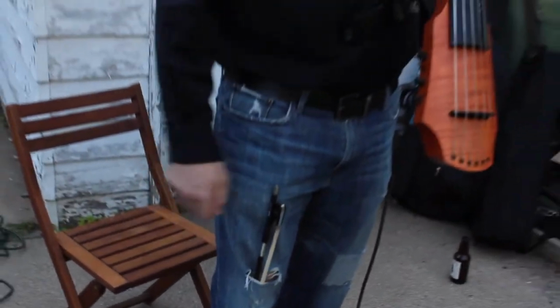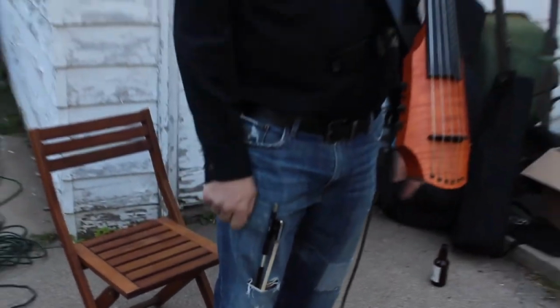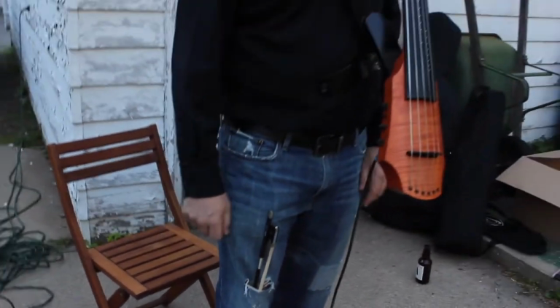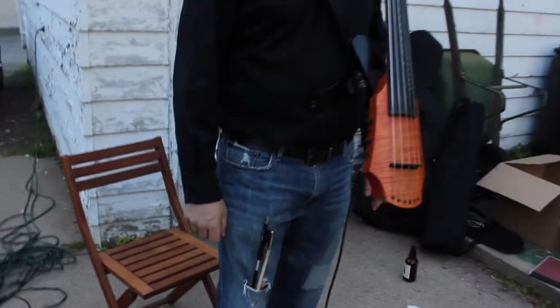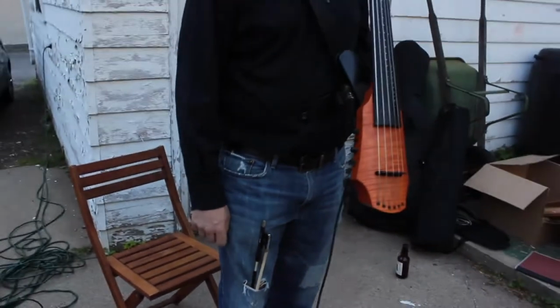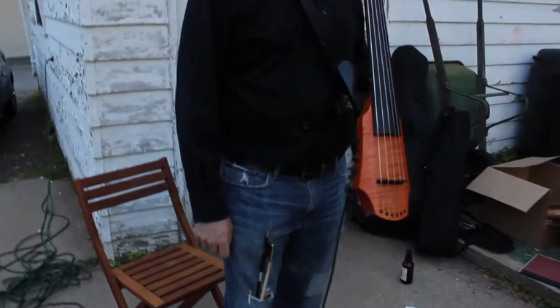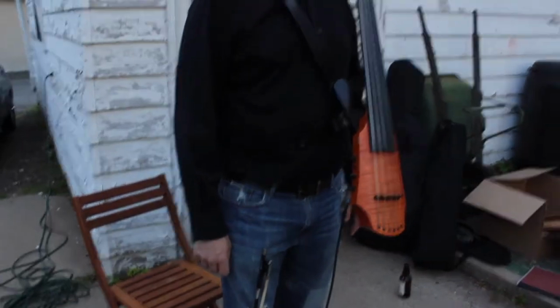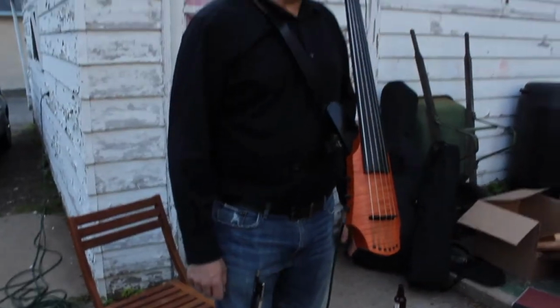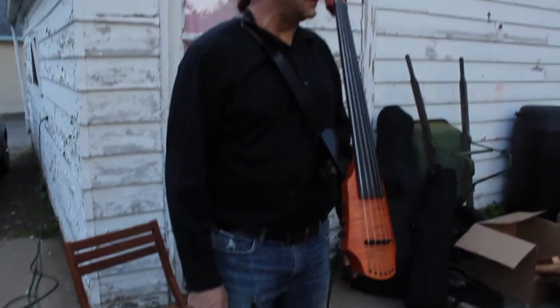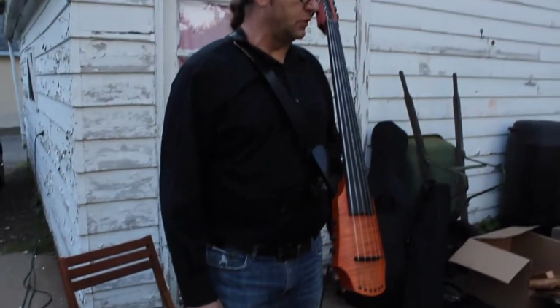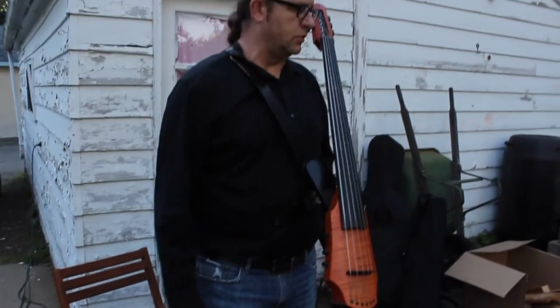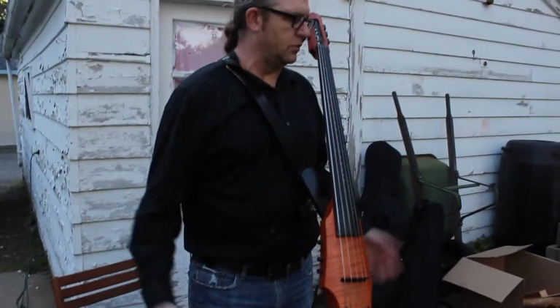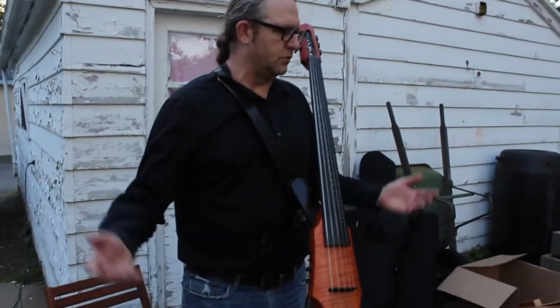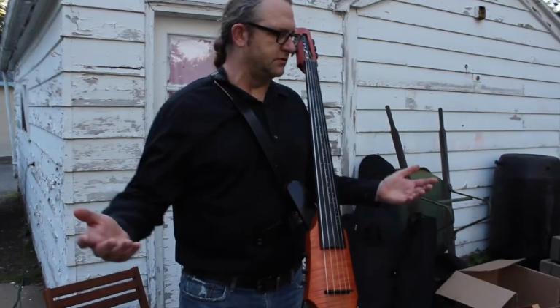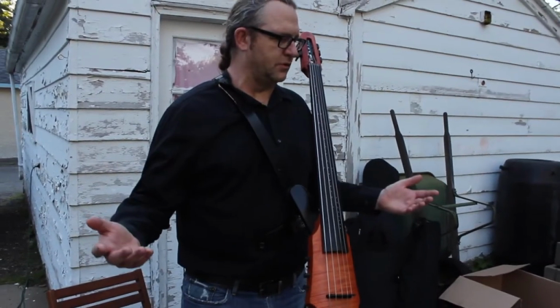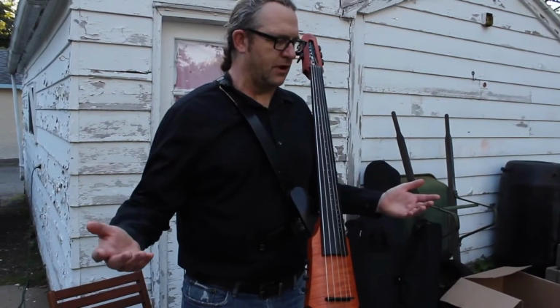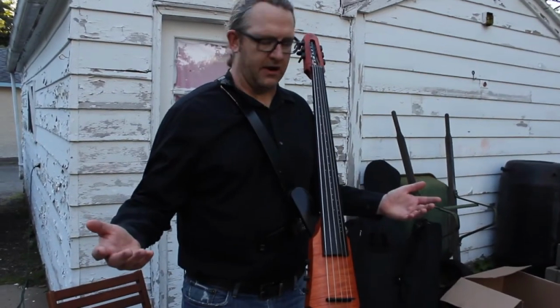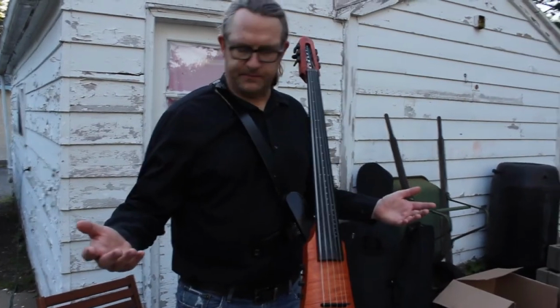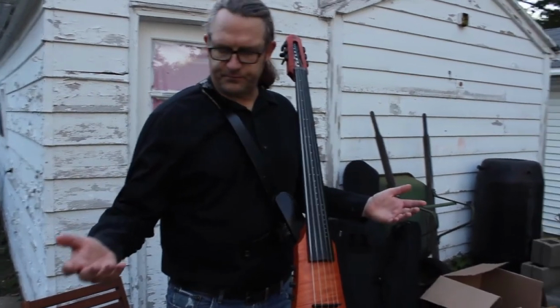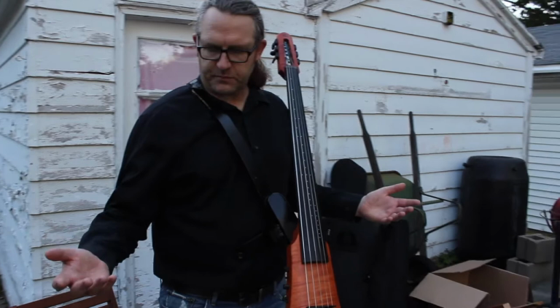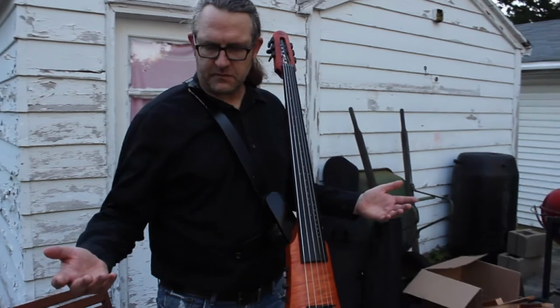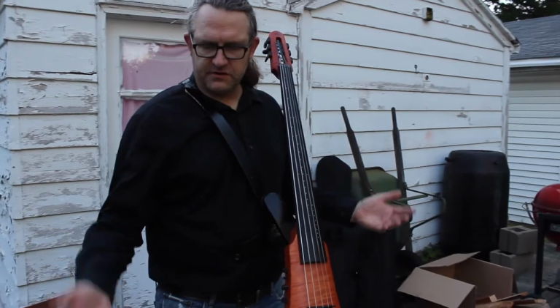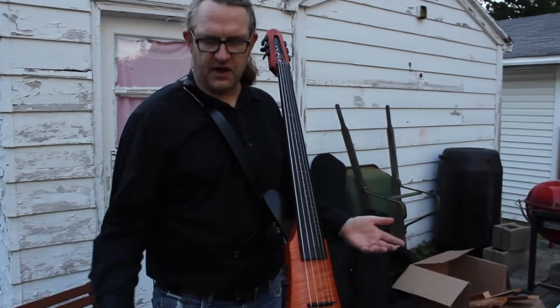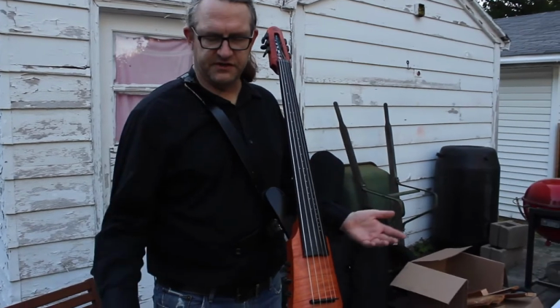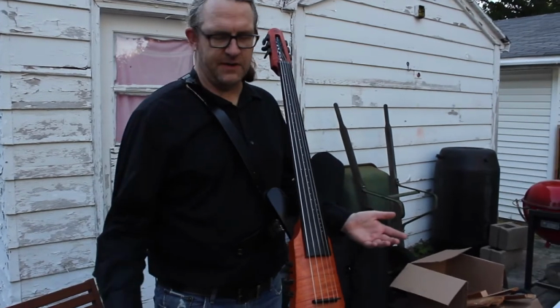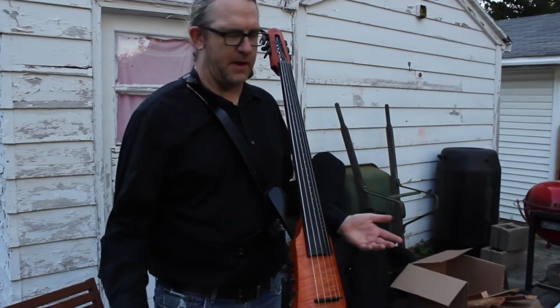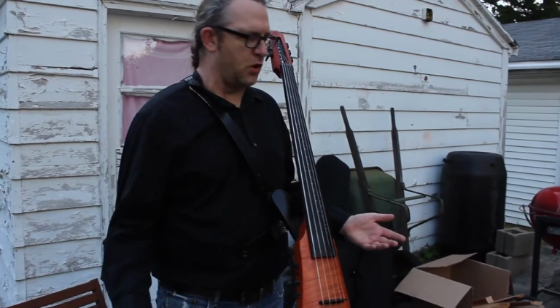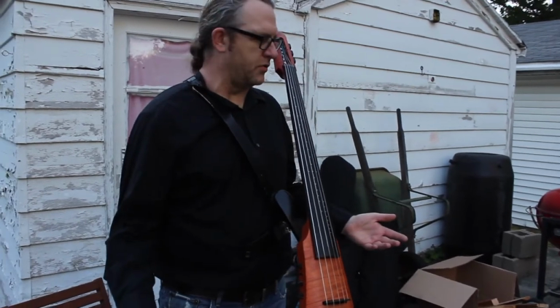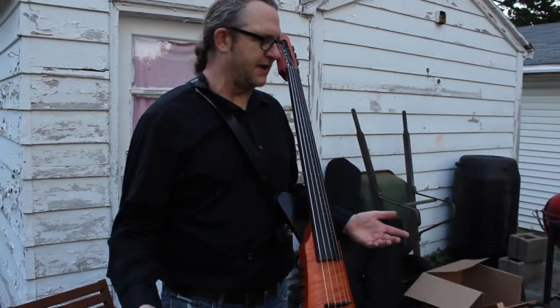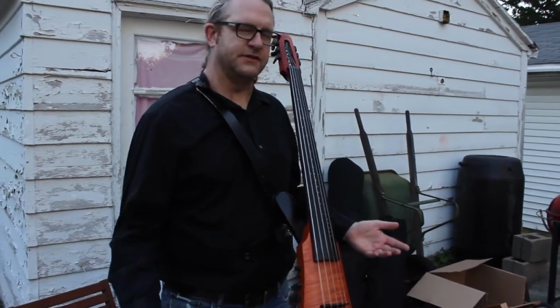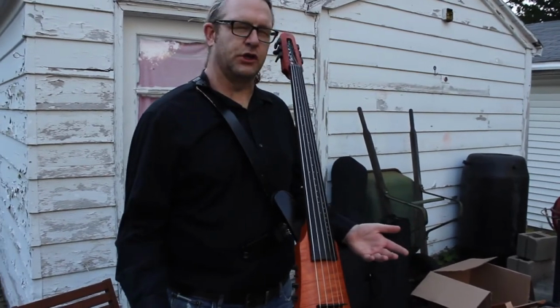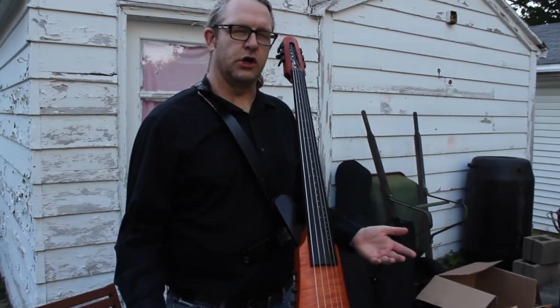That's all I needed to do to keep my bow nice and secure.